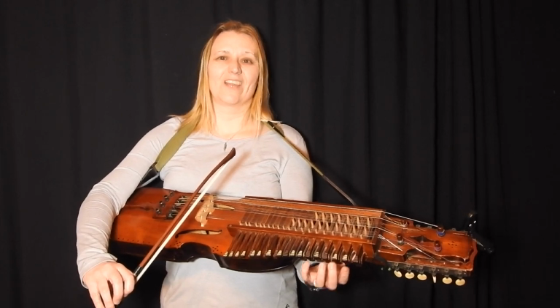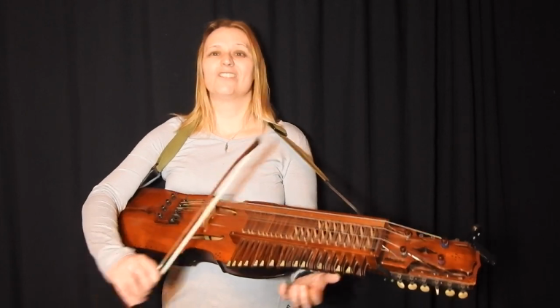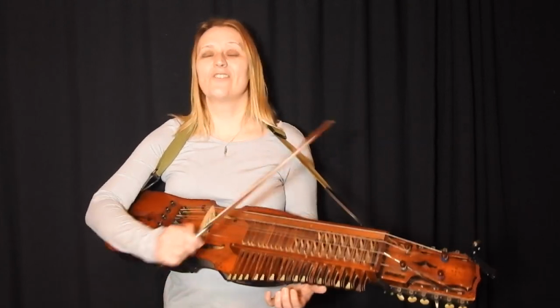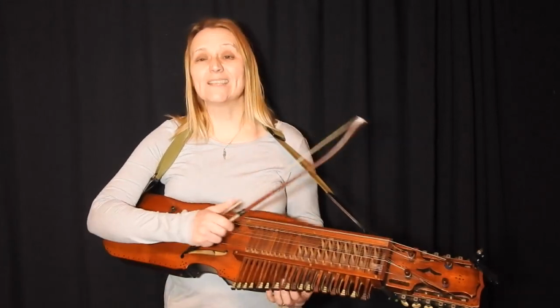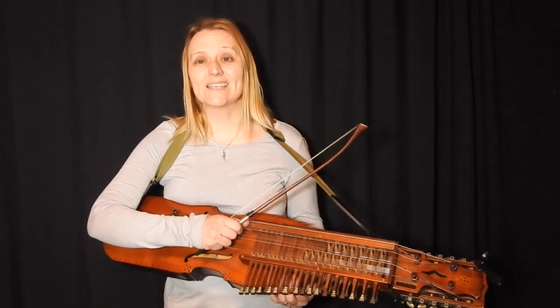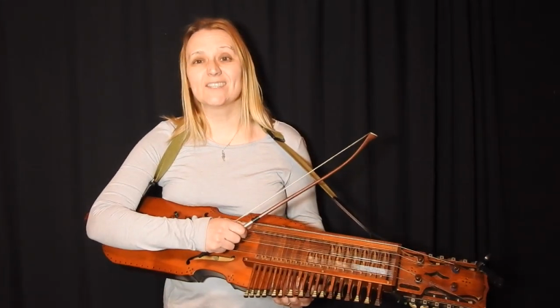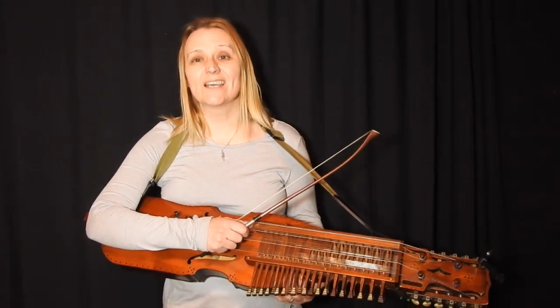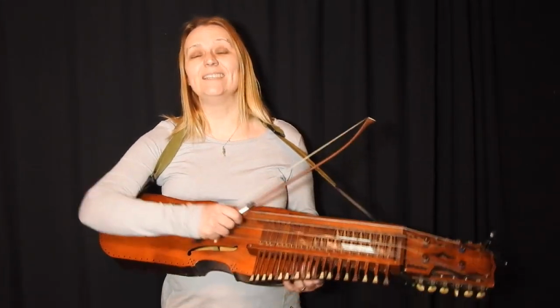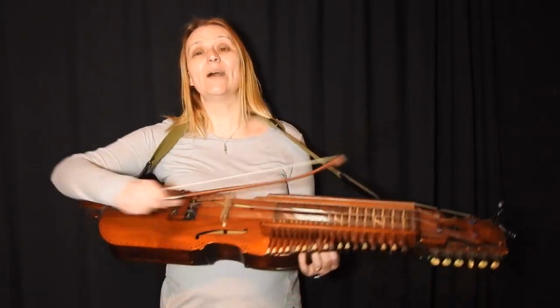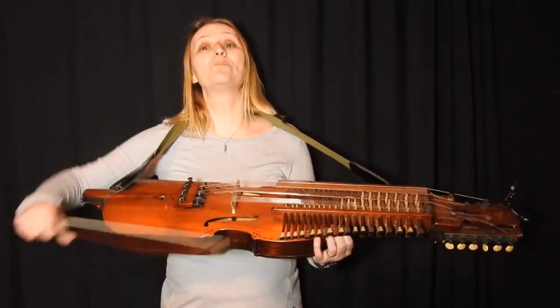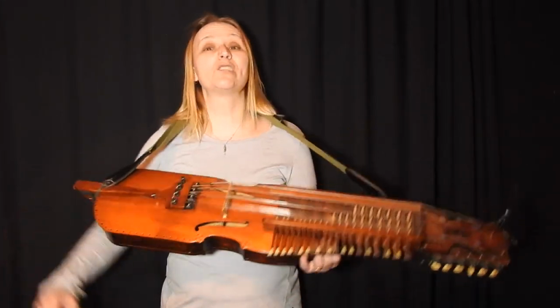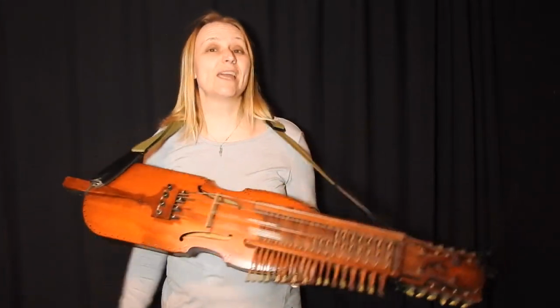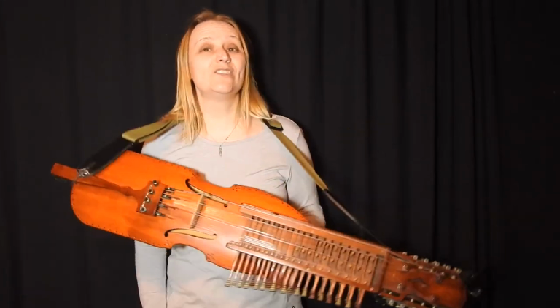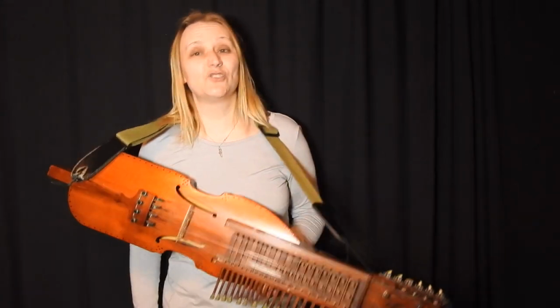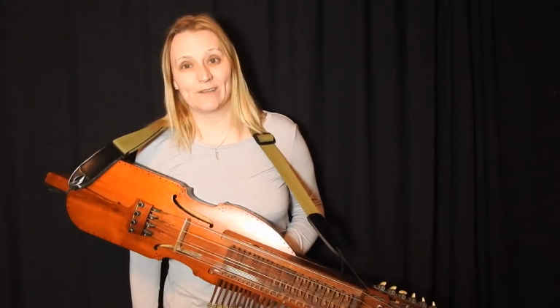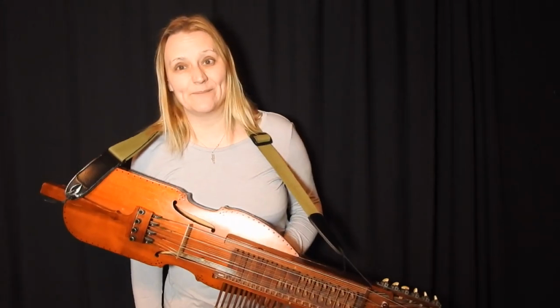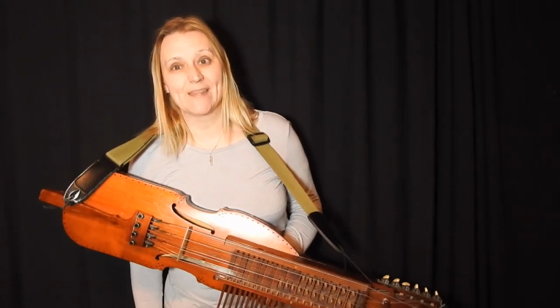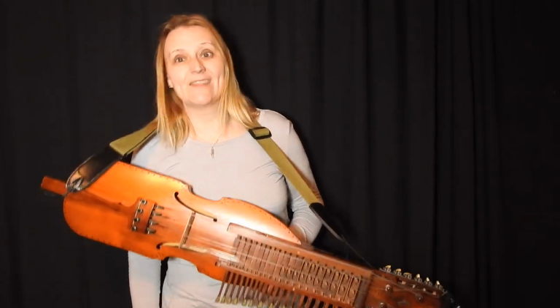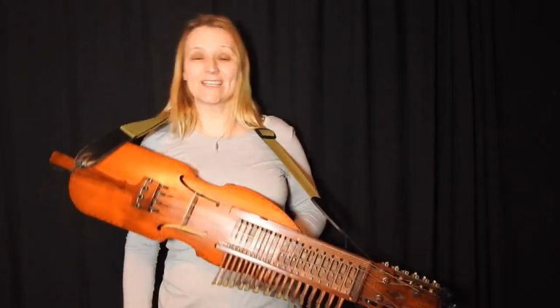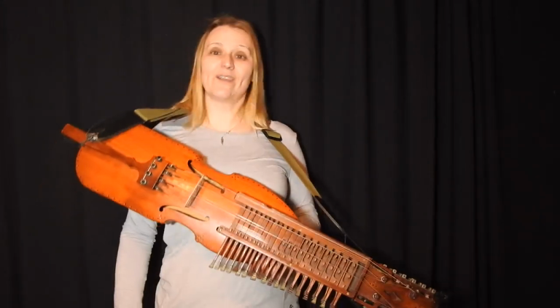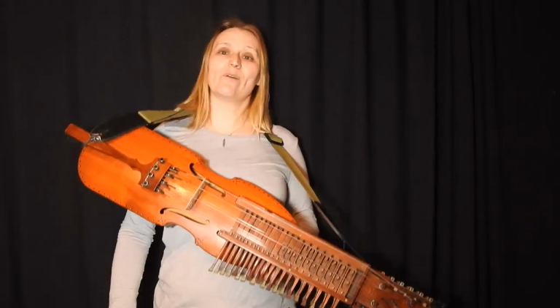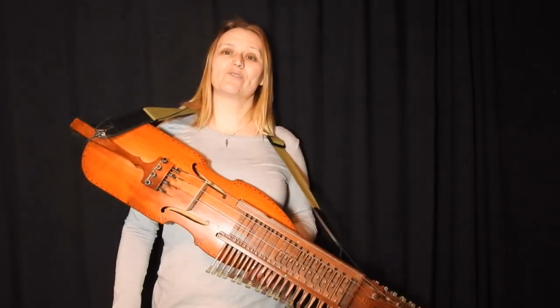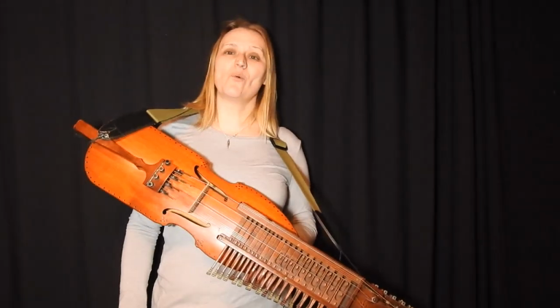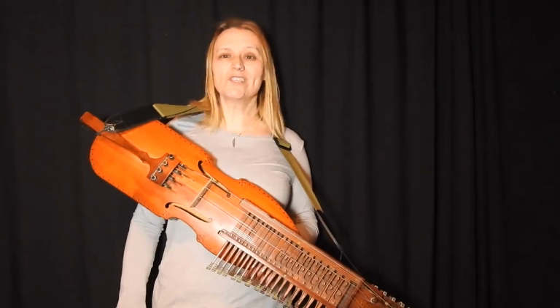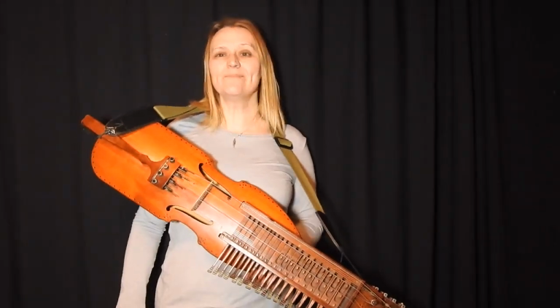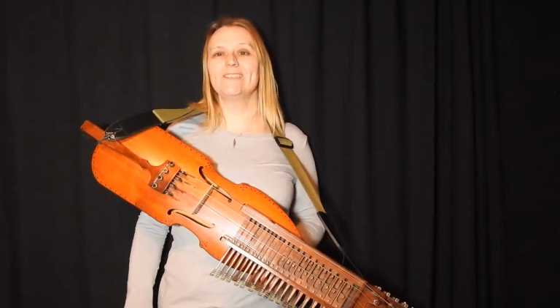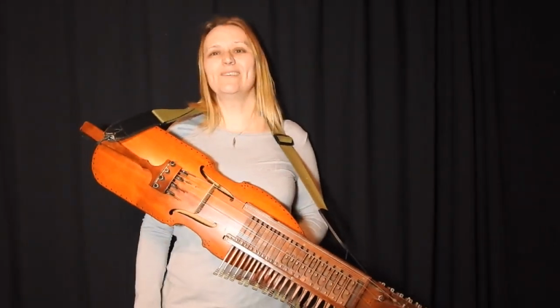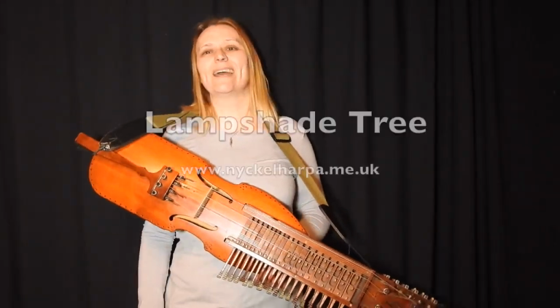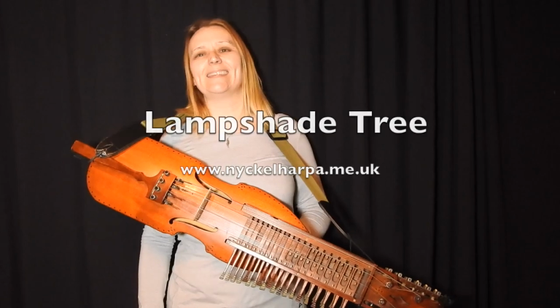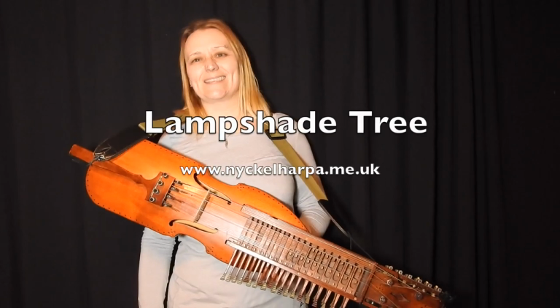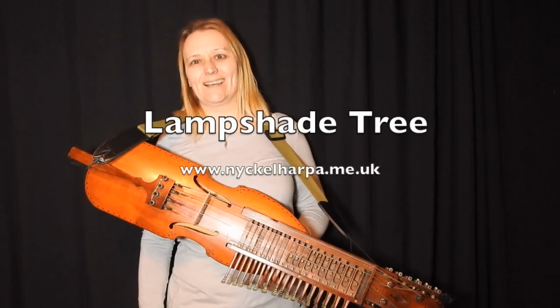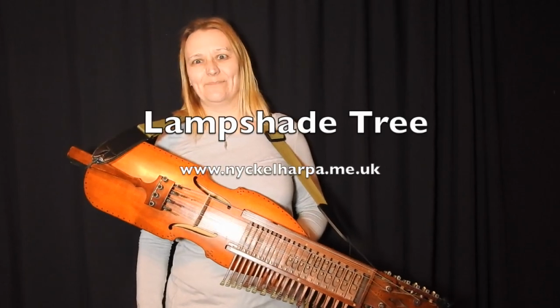So that is Lampshade Tree. Thanks very much for watching. See you again next time.